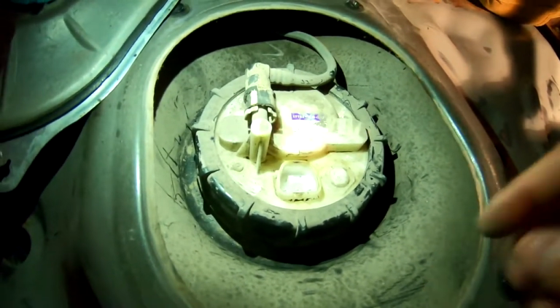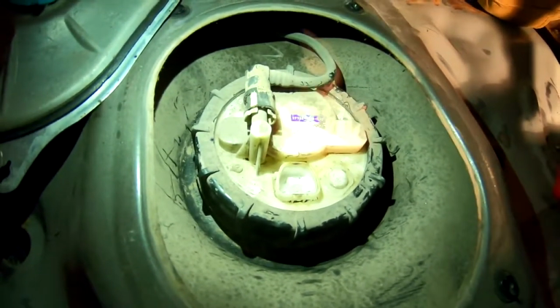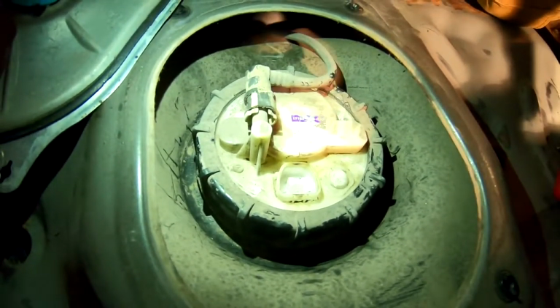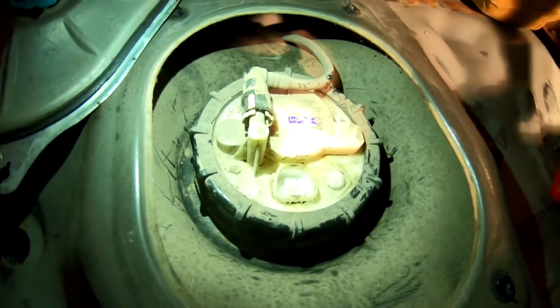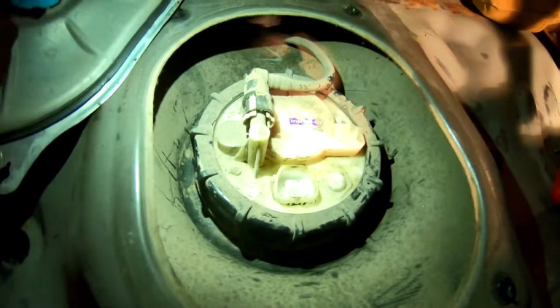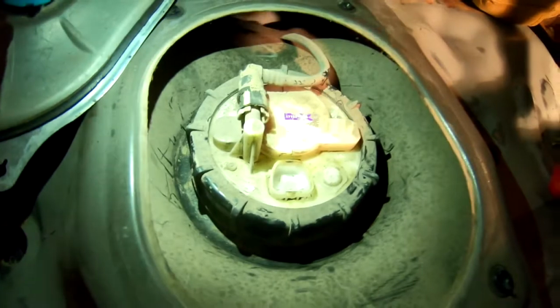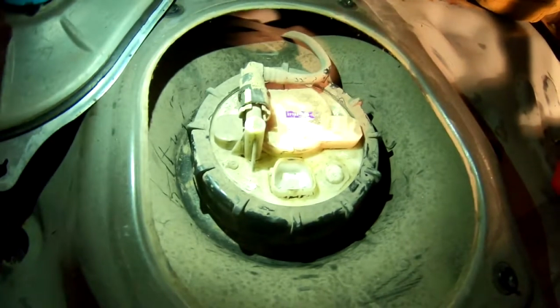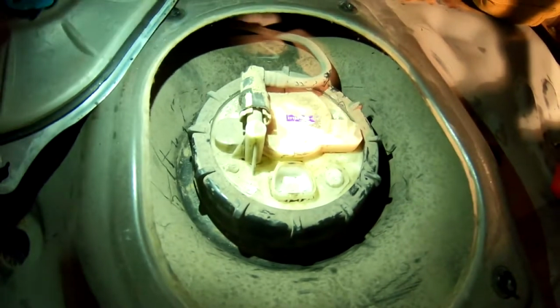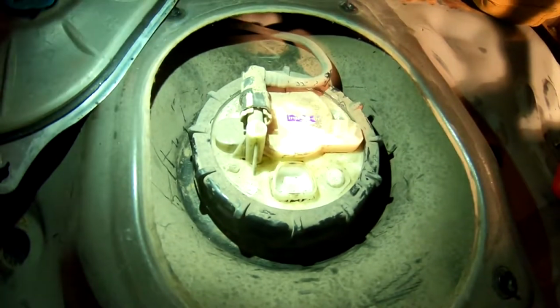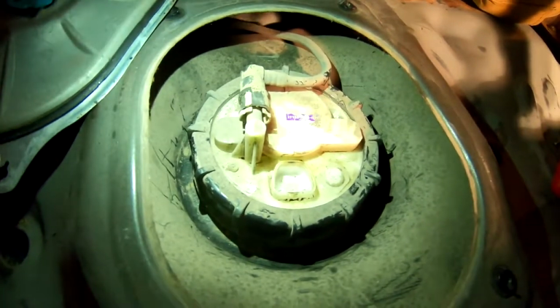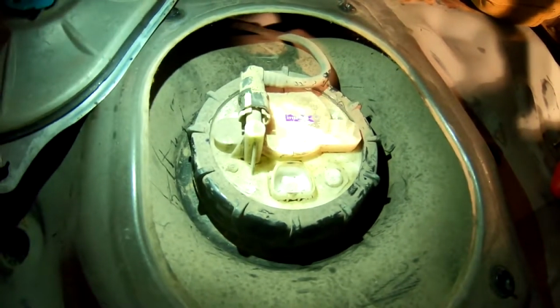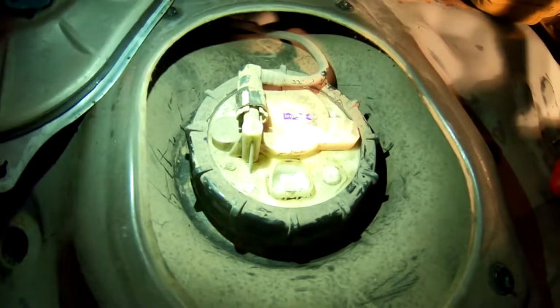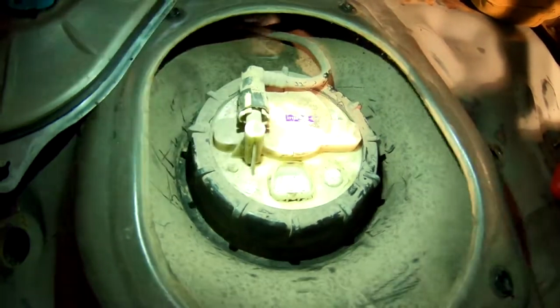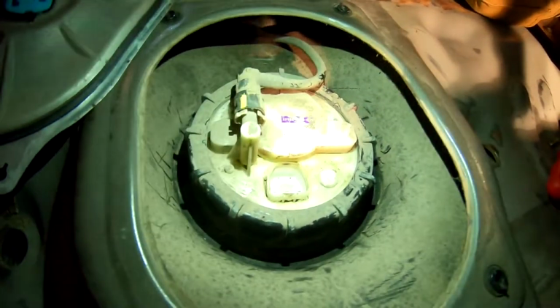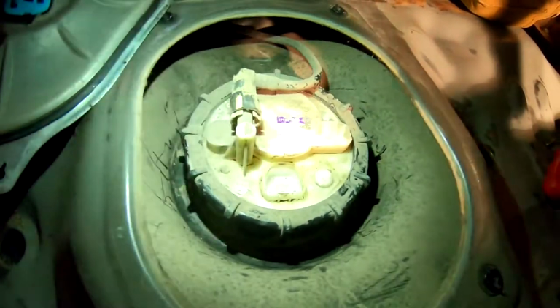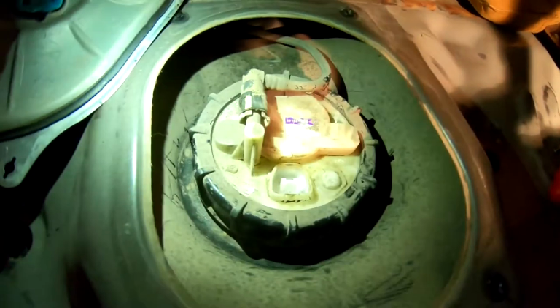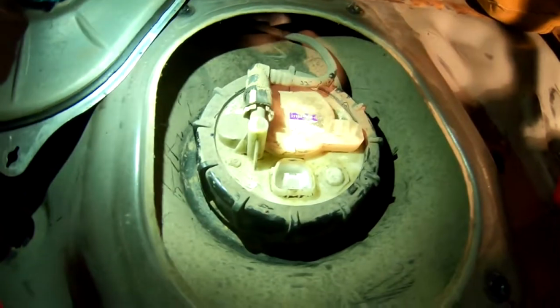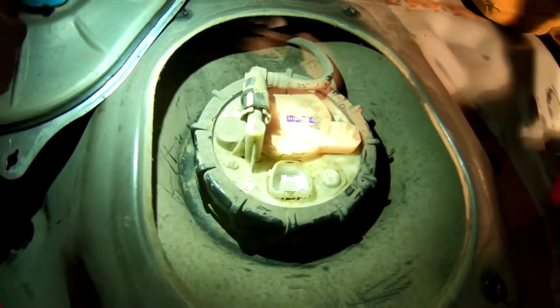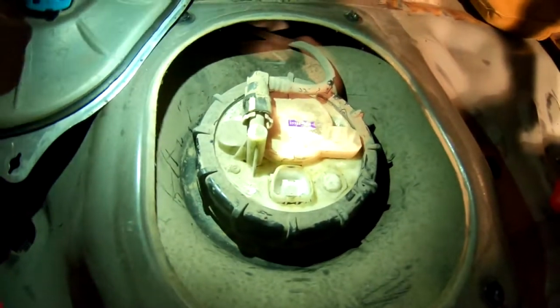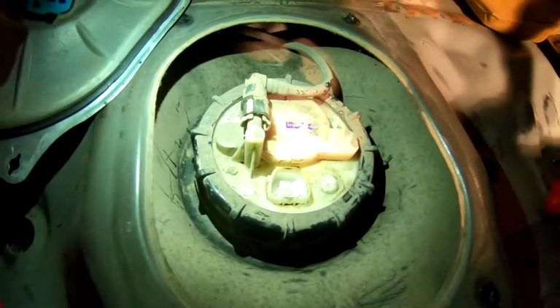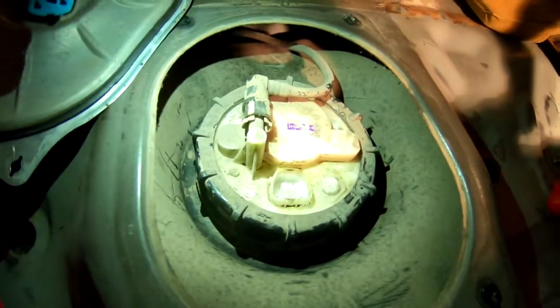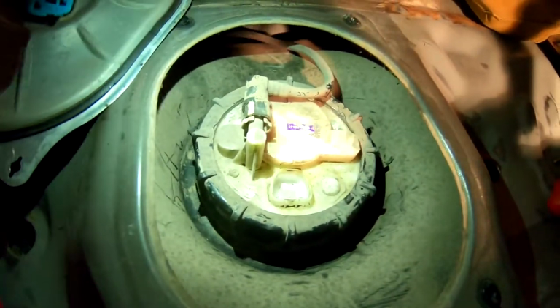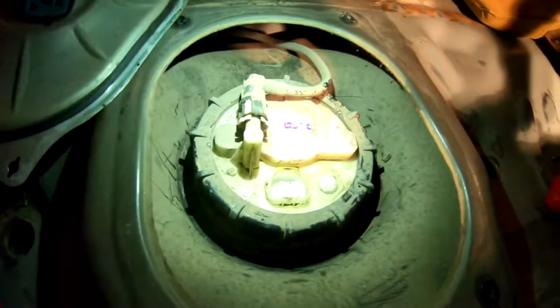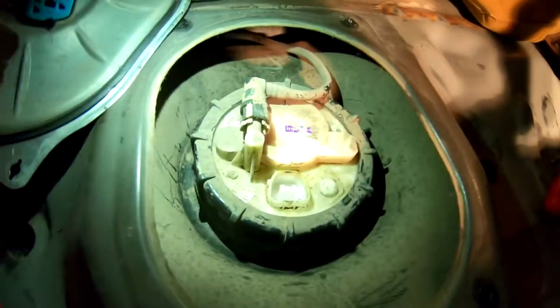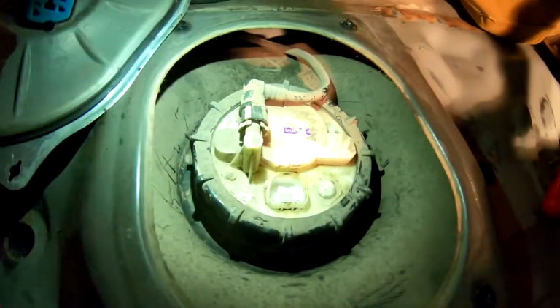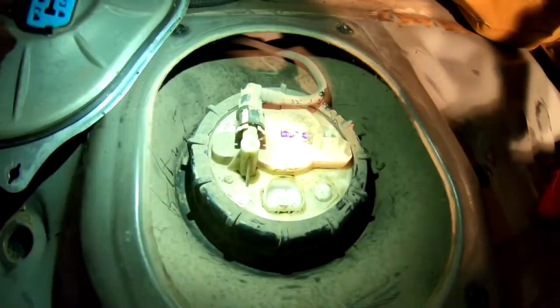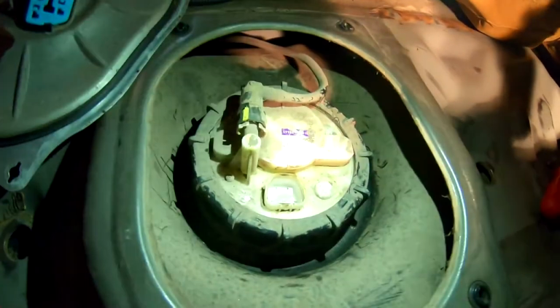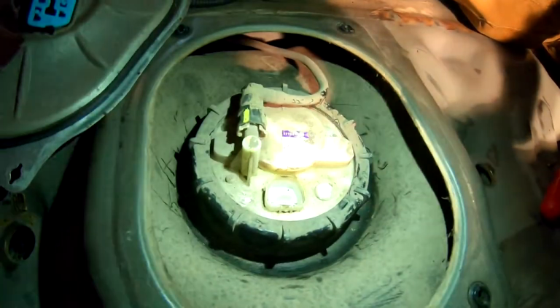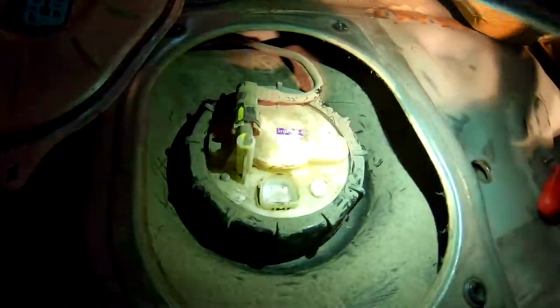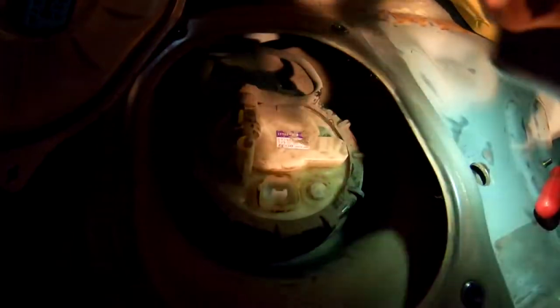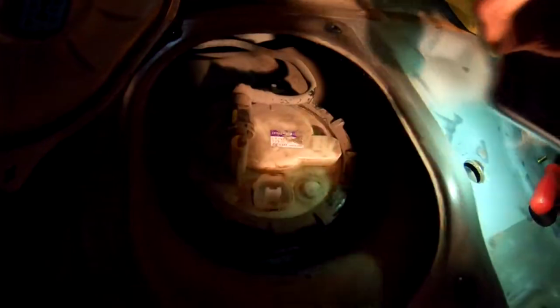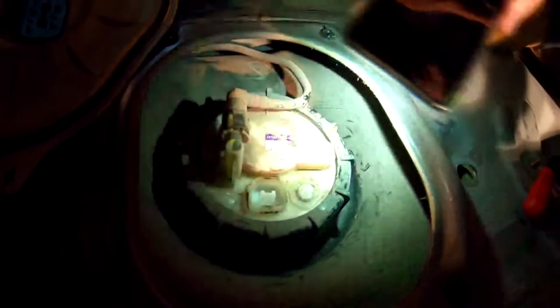We'll take this ring off and then hopefully we should be able to pull the assembly out and start working on that. I don't know how much gas I have in there, but I guess we're gonna find out. Anybody got a match?